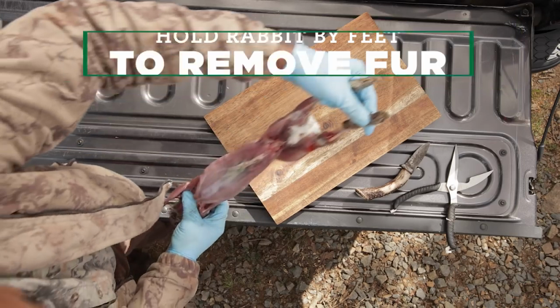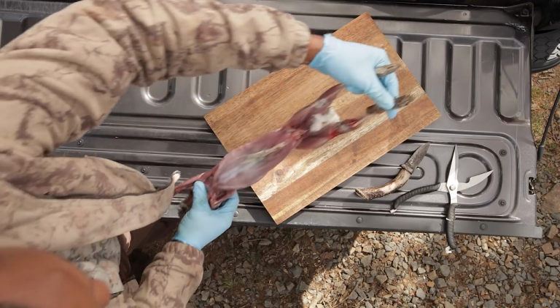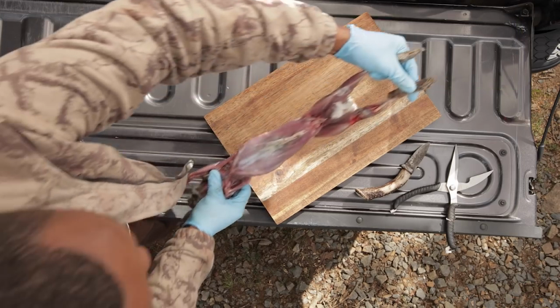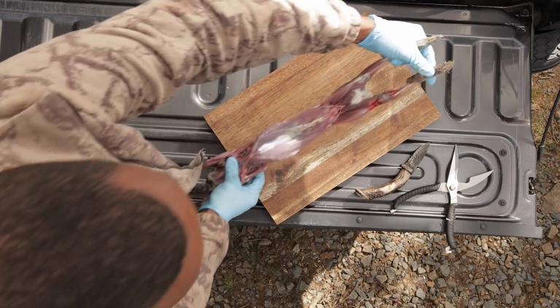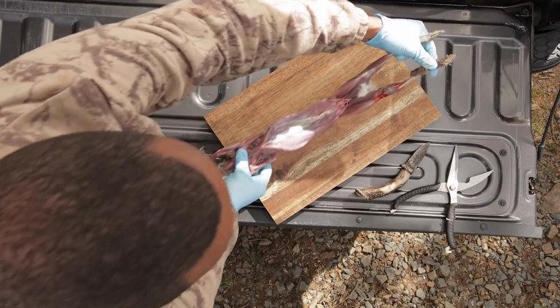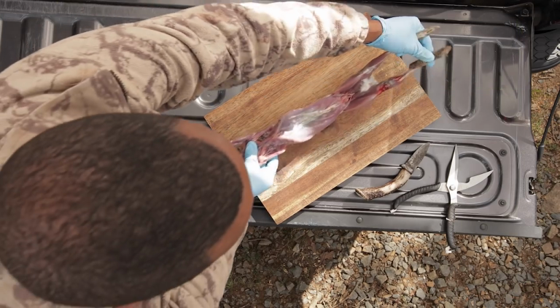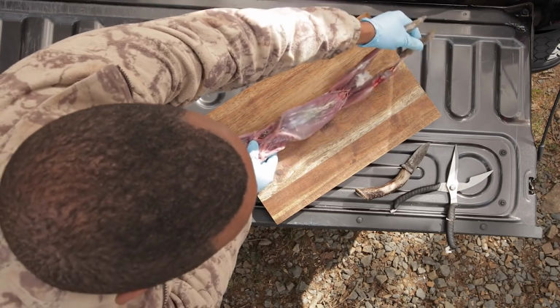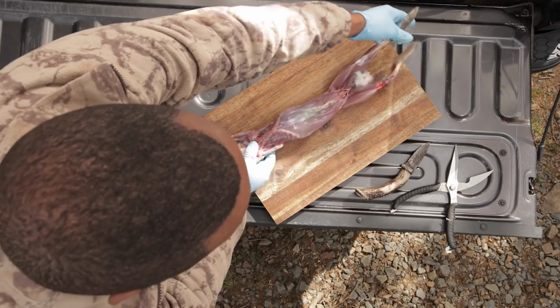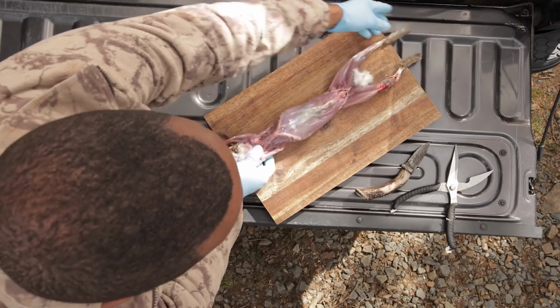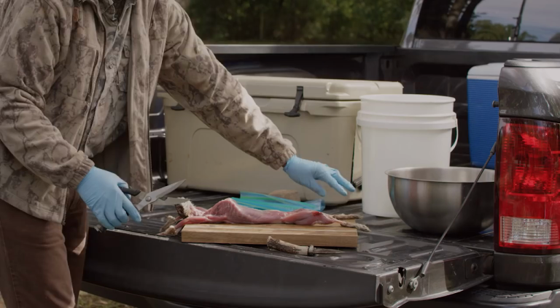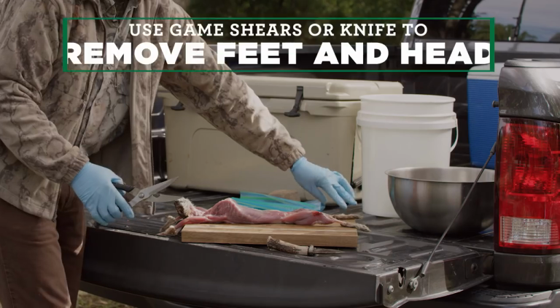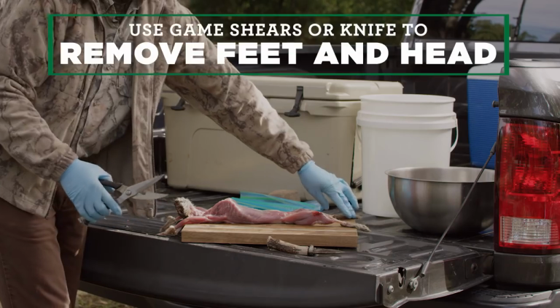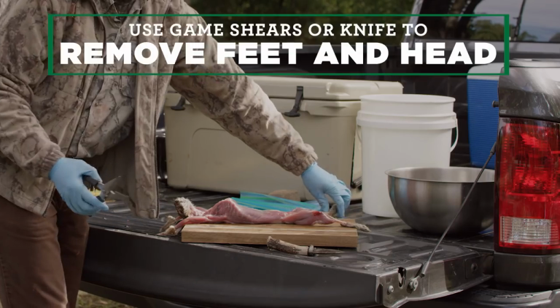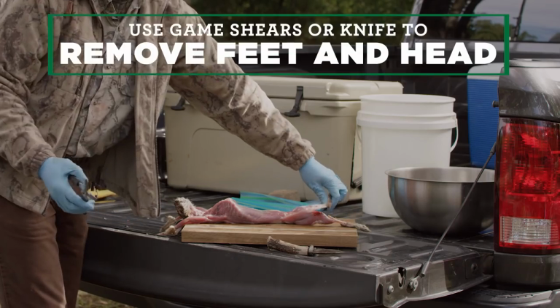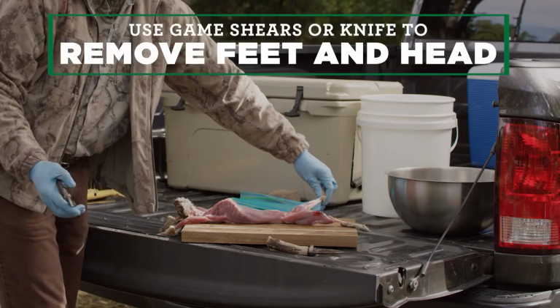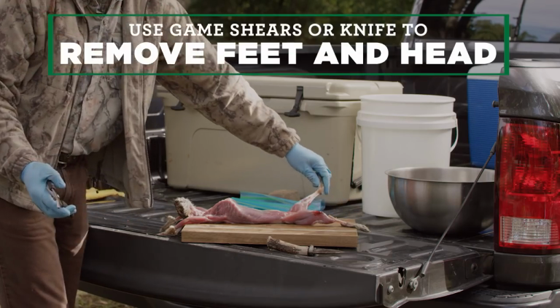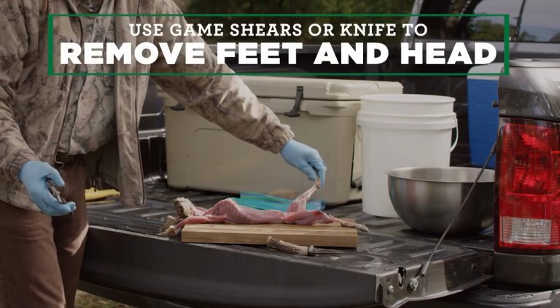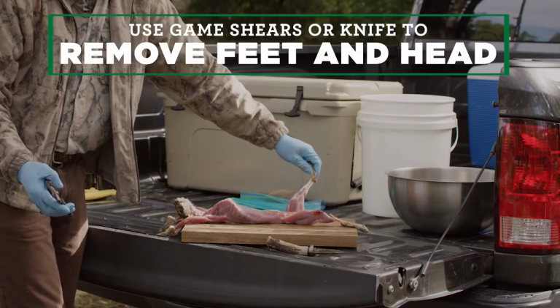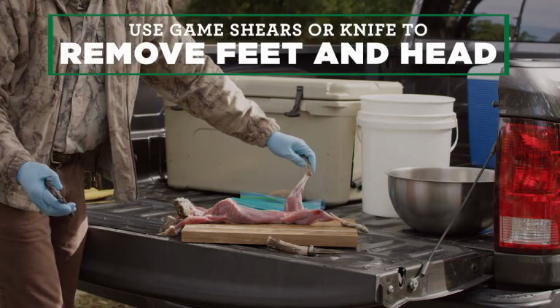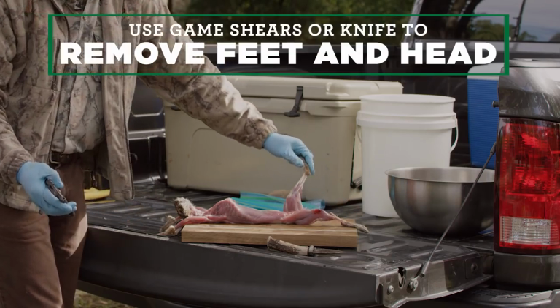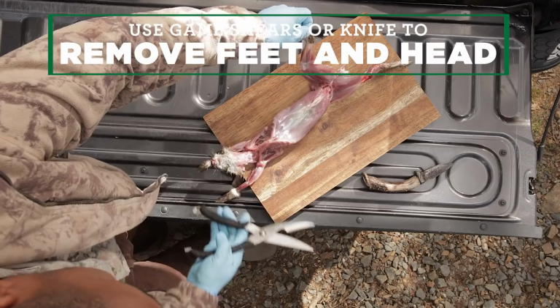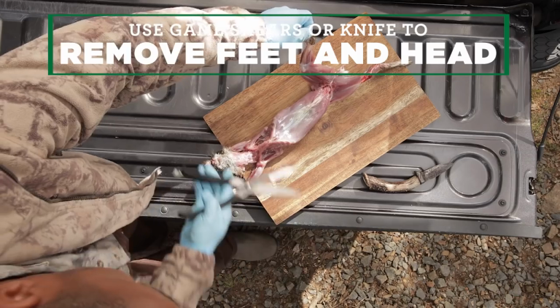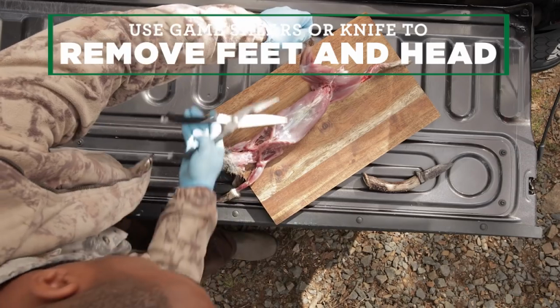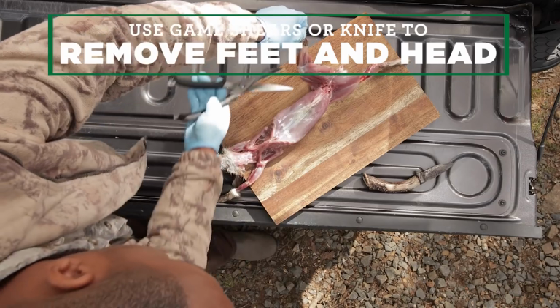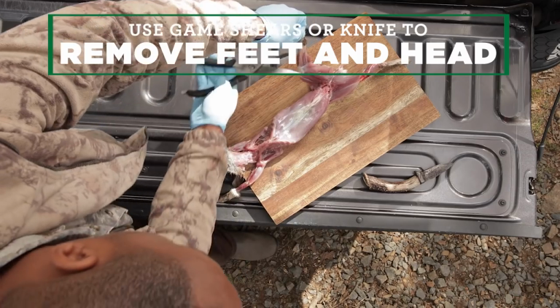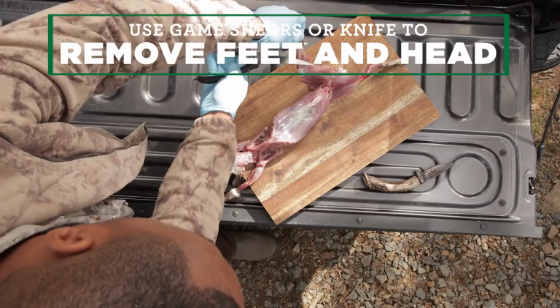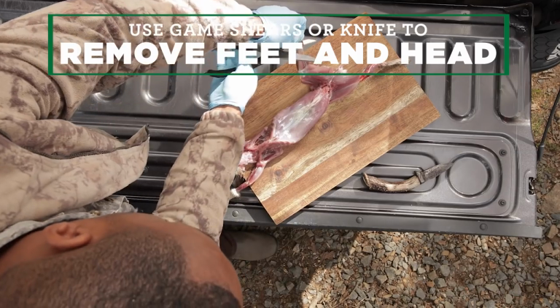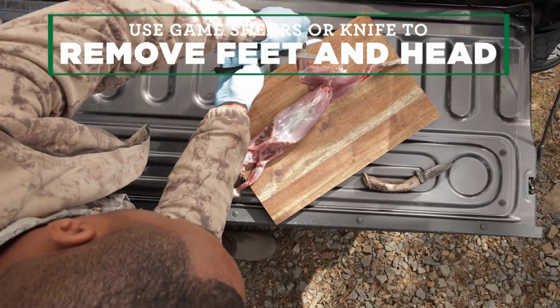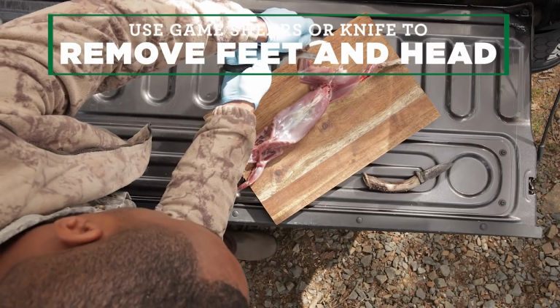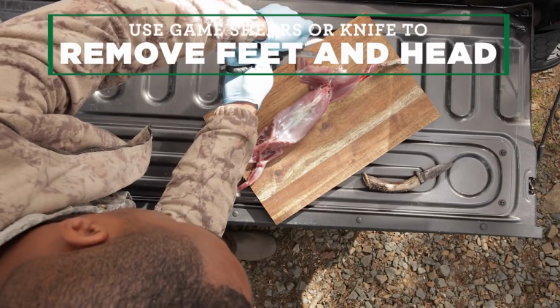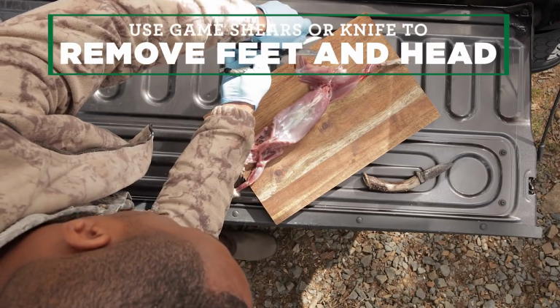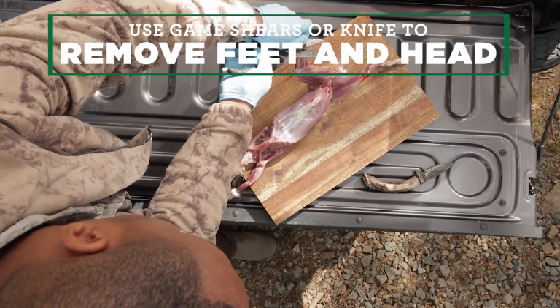You can then lay the rabbit down belly up and use the game shears to remove the feet and head.